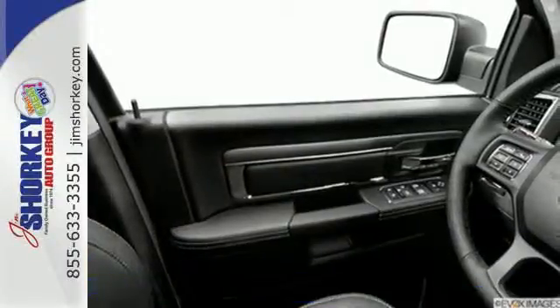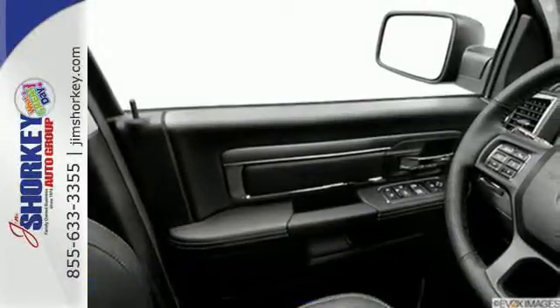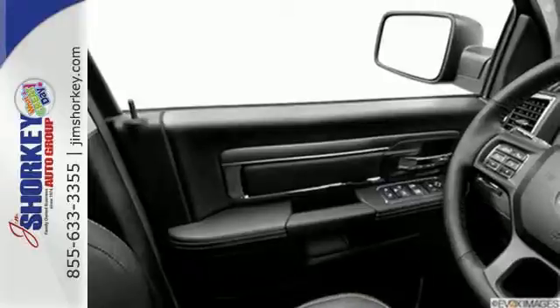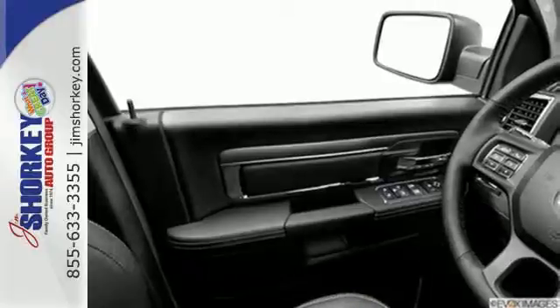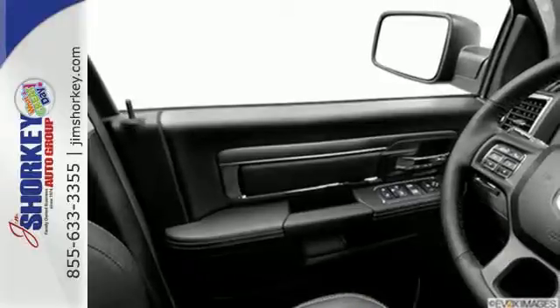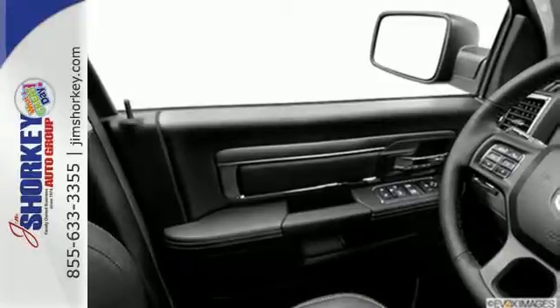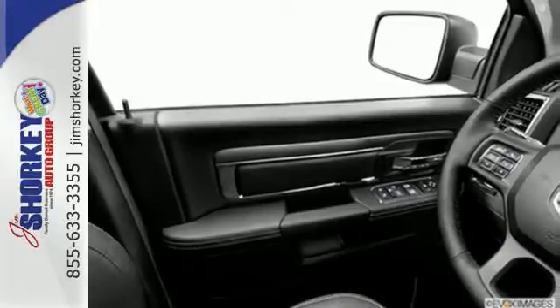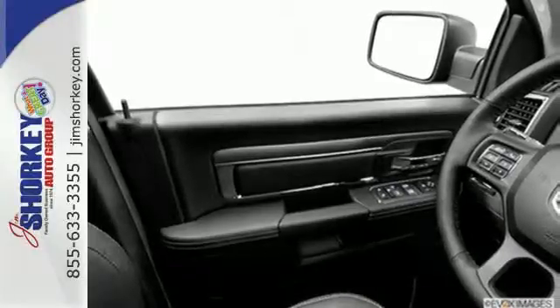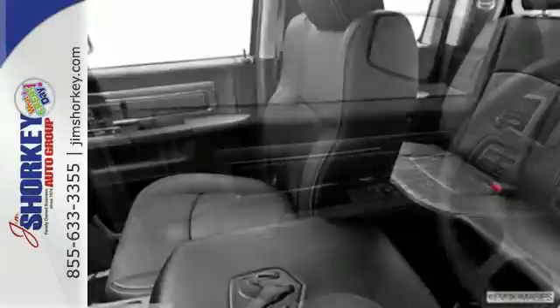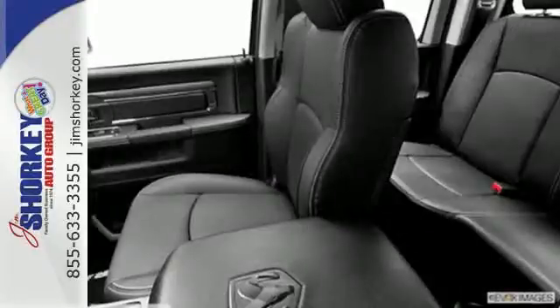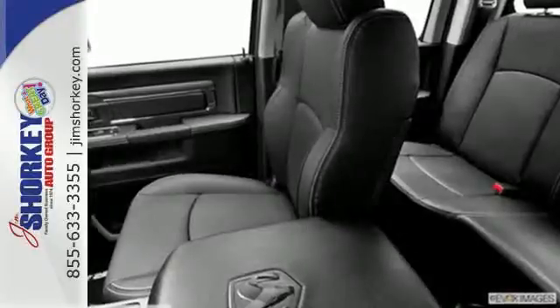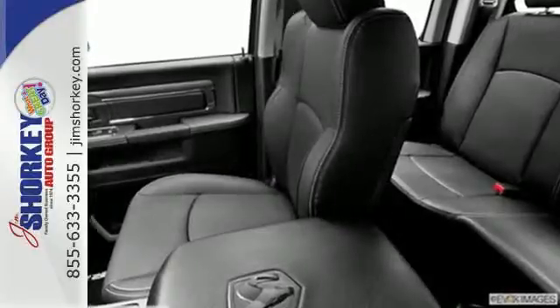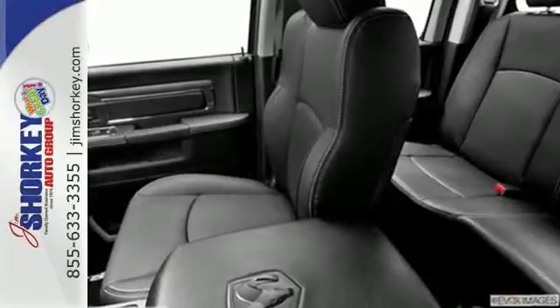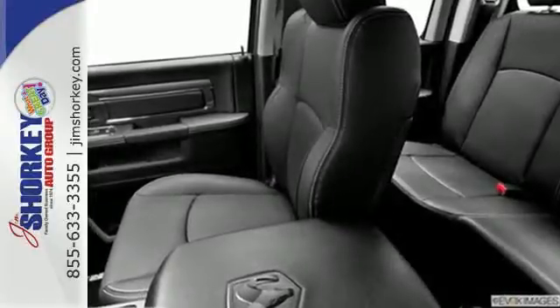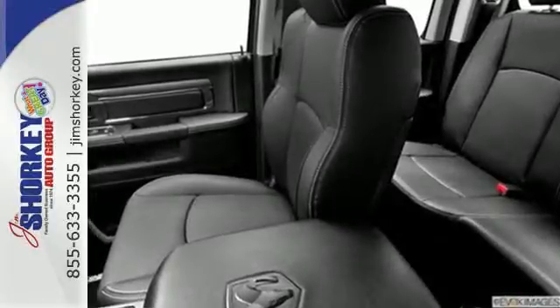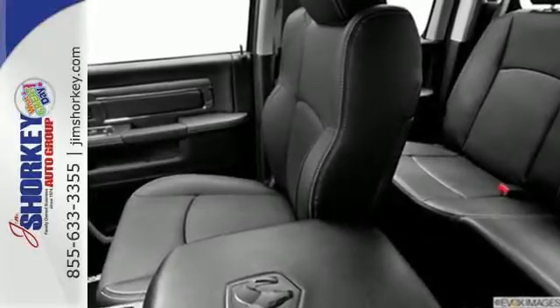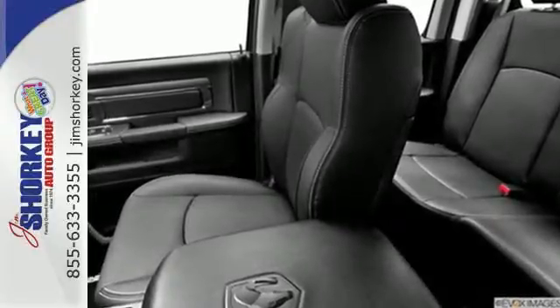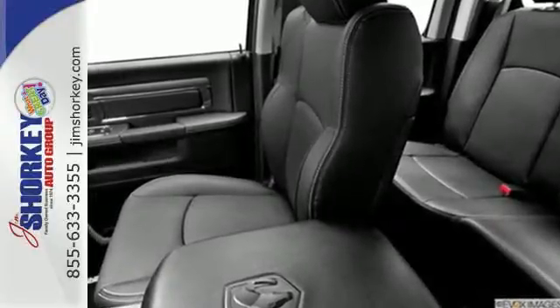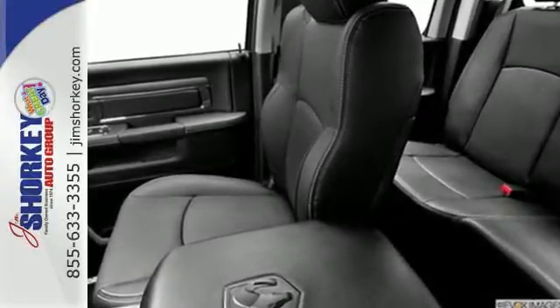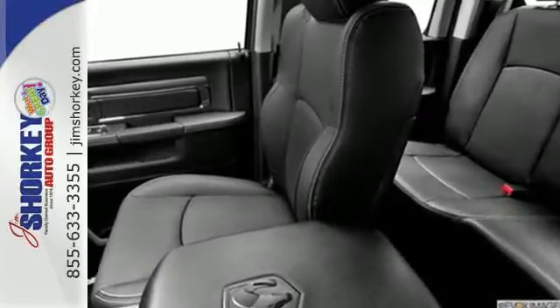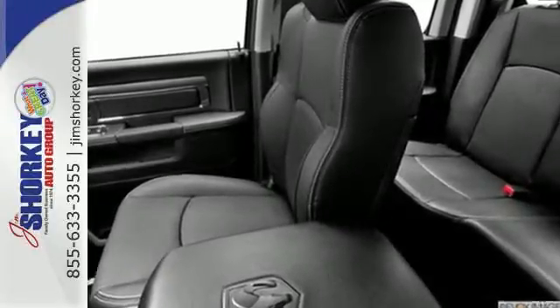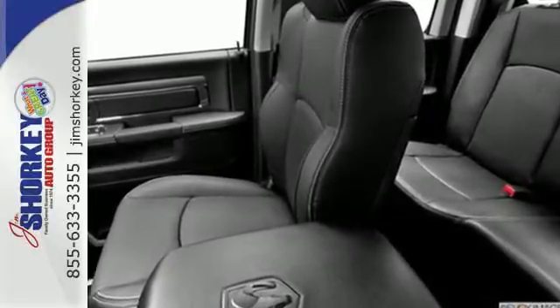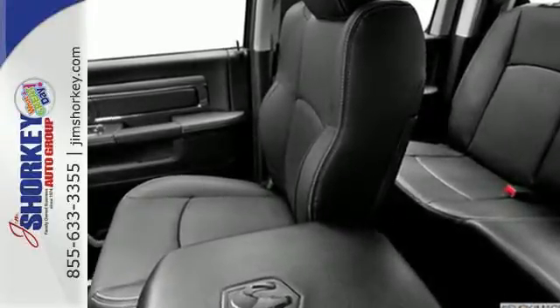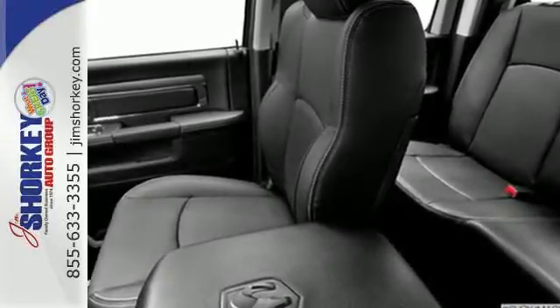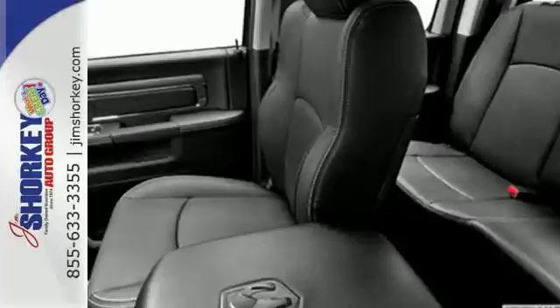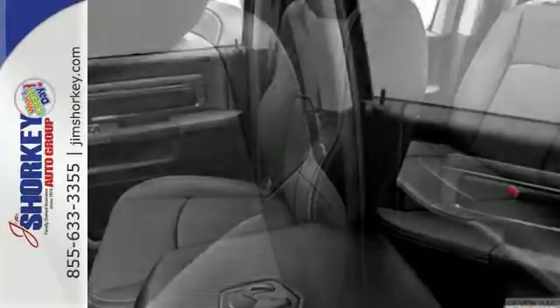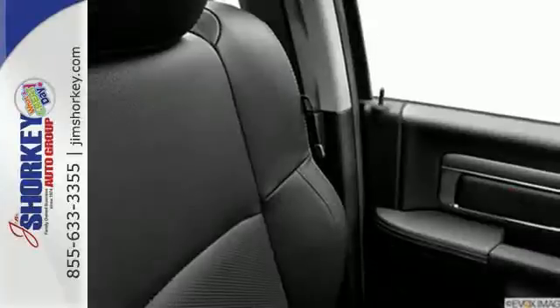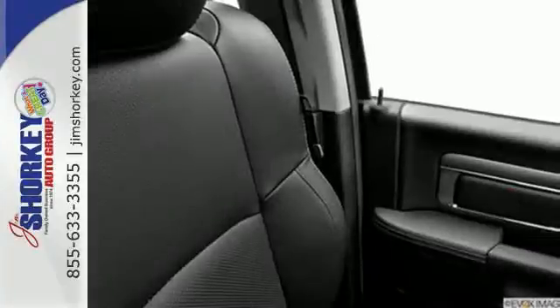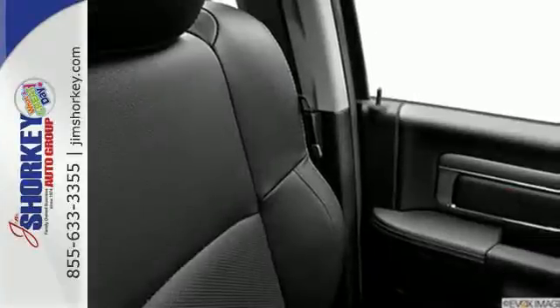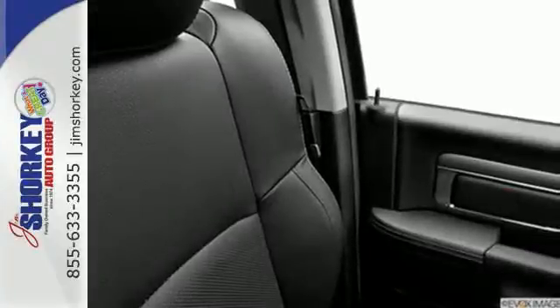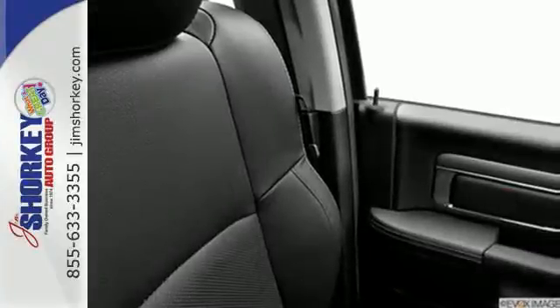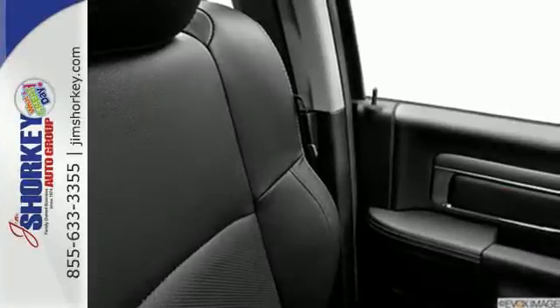The occupant protection system, stability and traction control, anti-lock brakes and tire pressure monitor deliver a safe and secure ride.